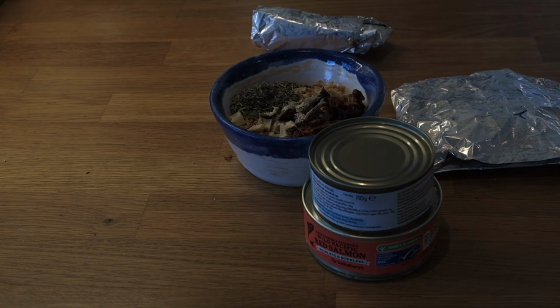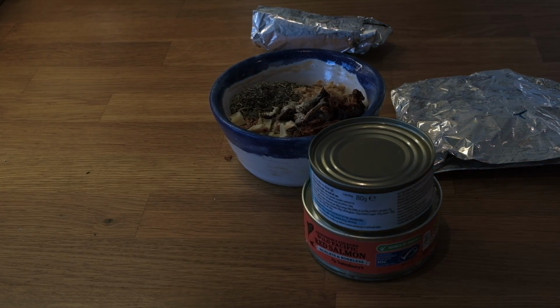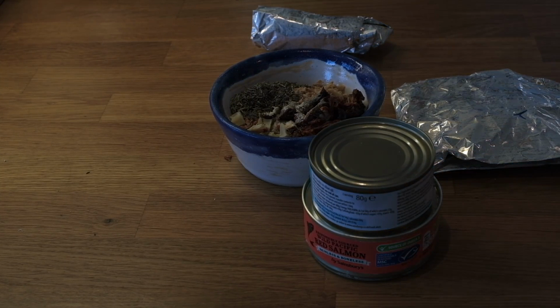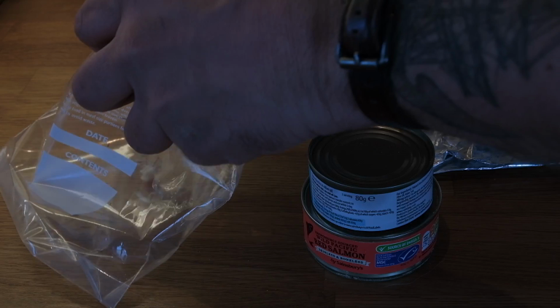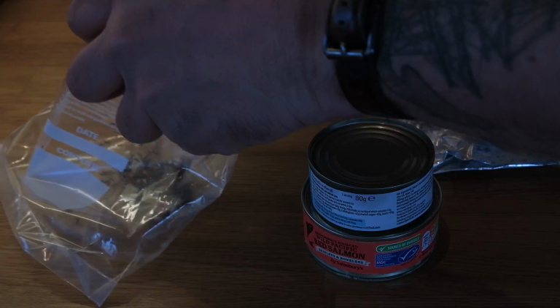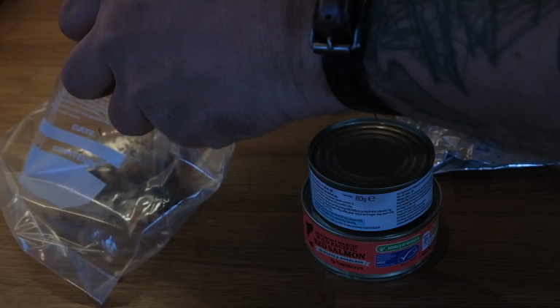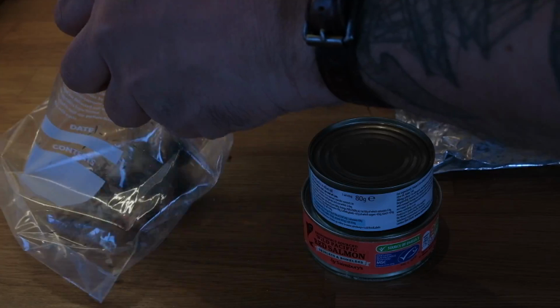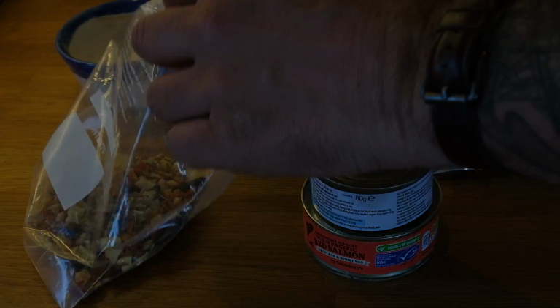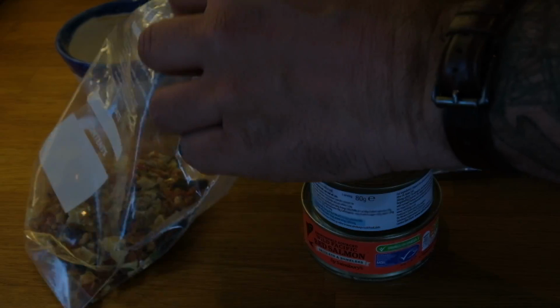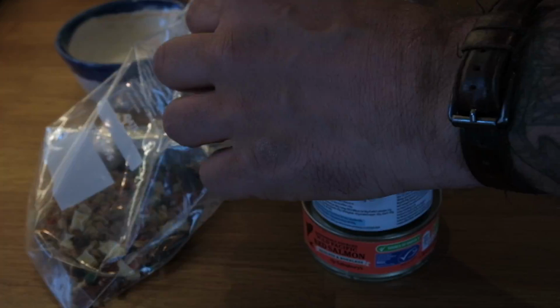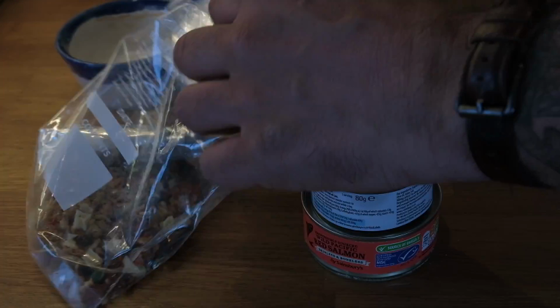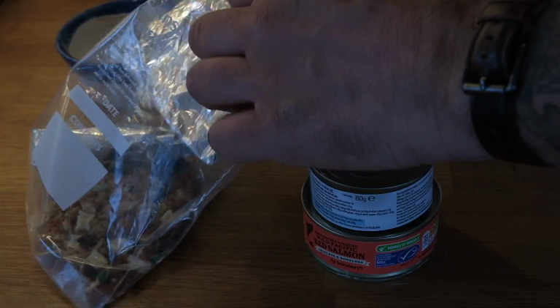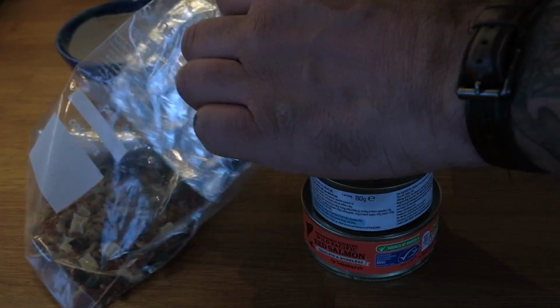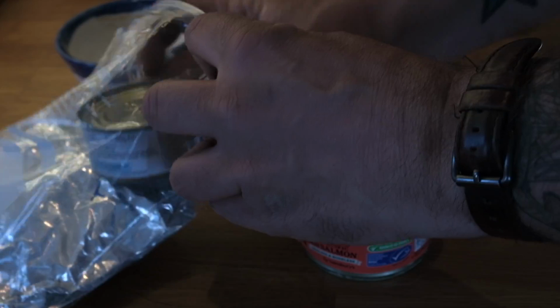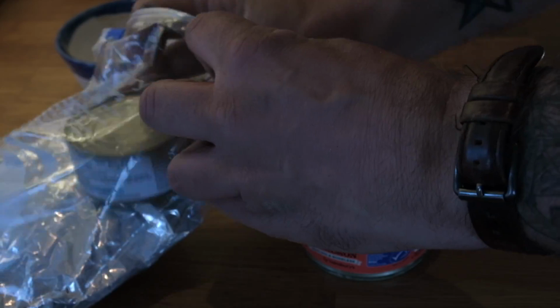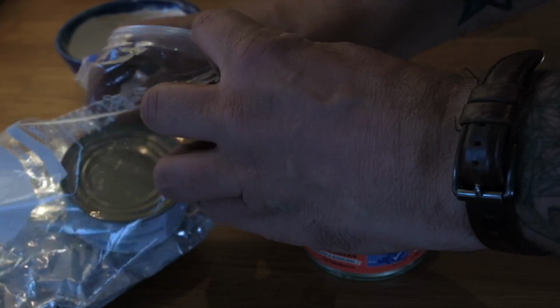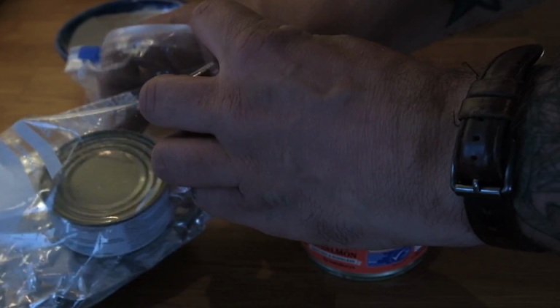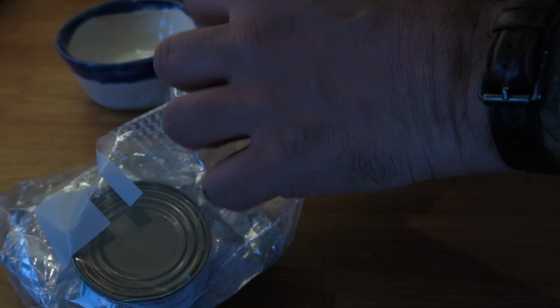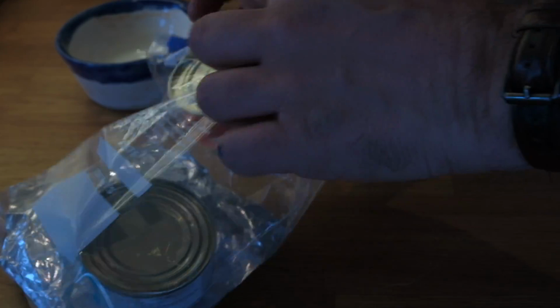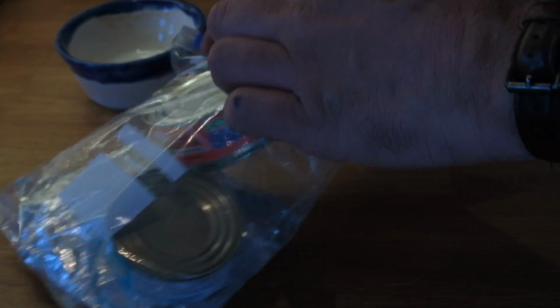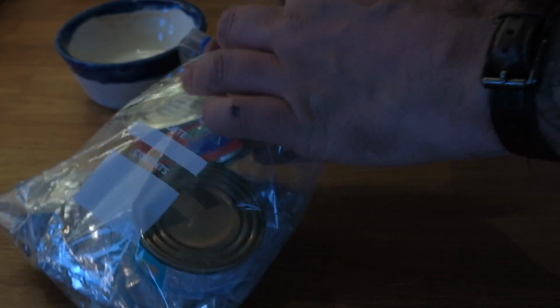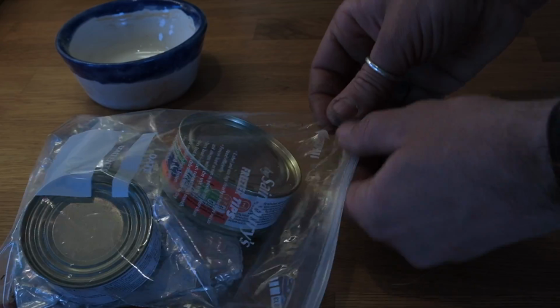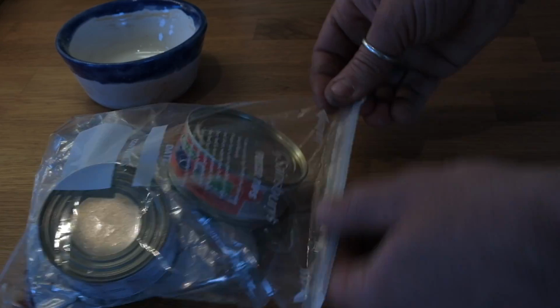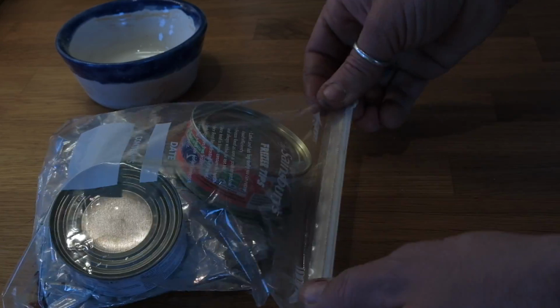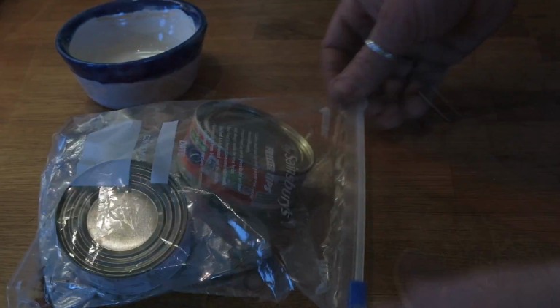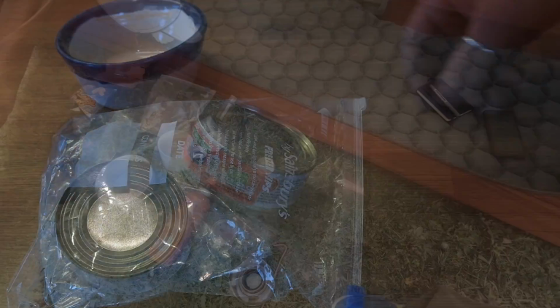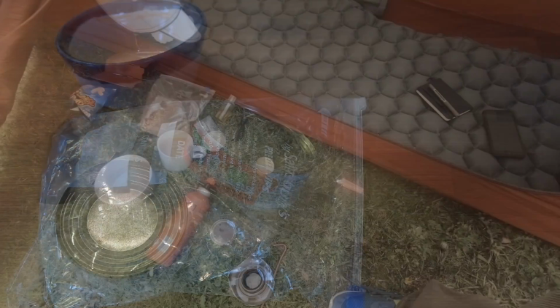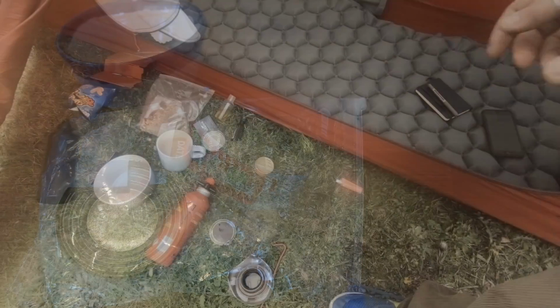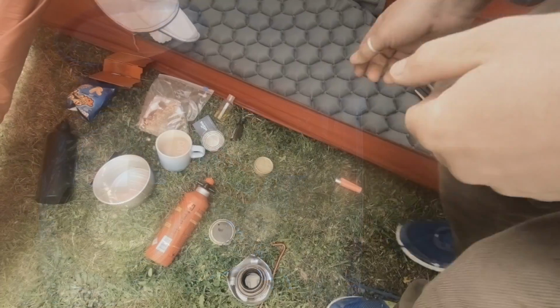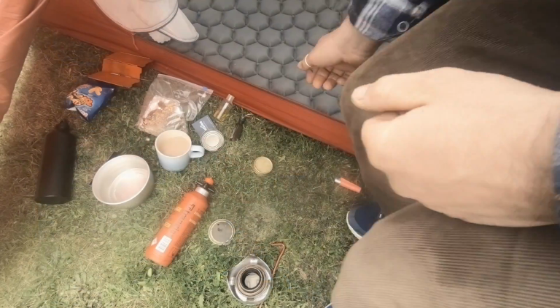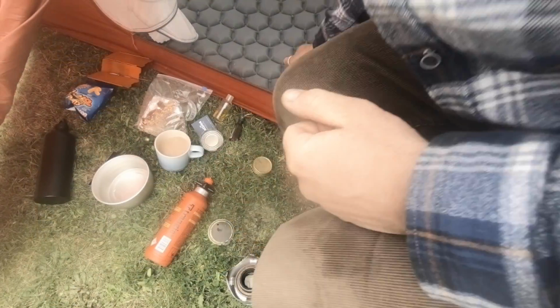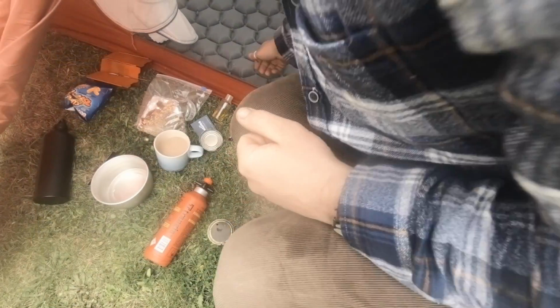Then add it with two tins of your favourite fish — here we've got tuna and salmon. Put it in a ziplock bag and head outside.